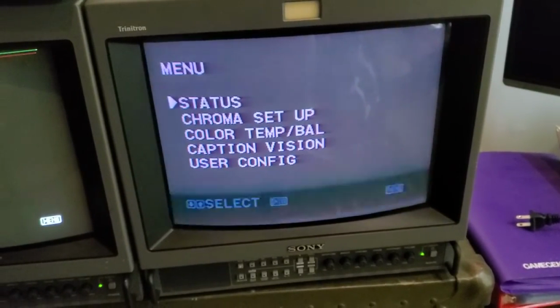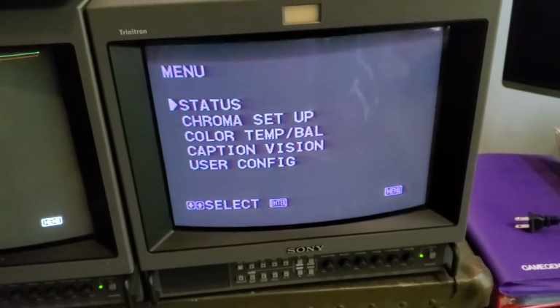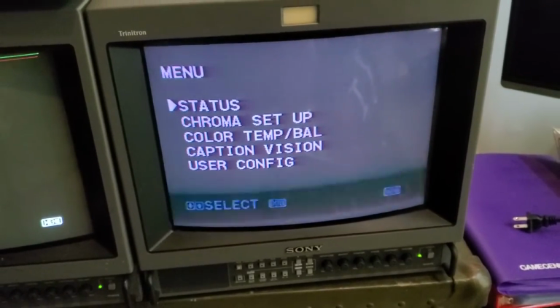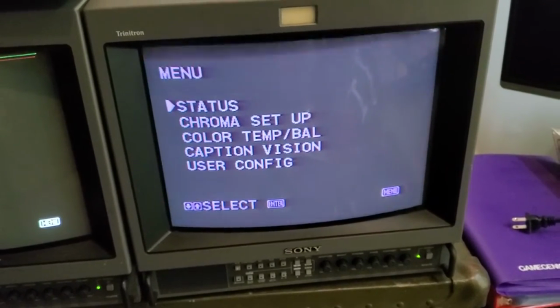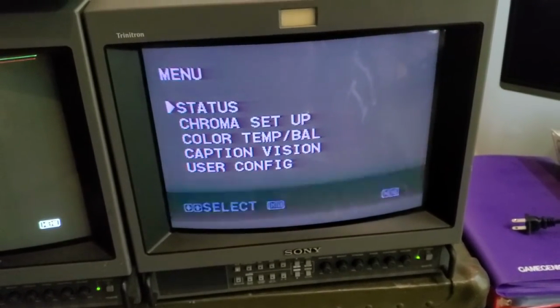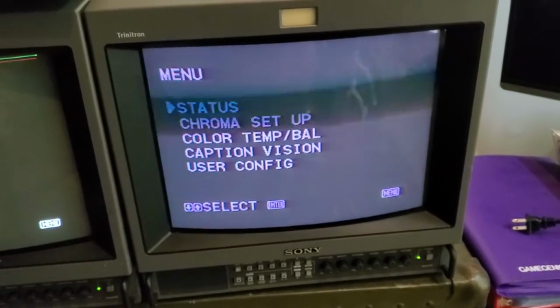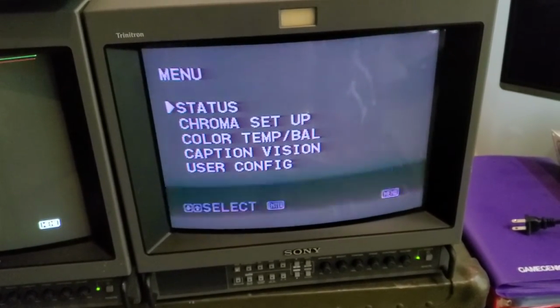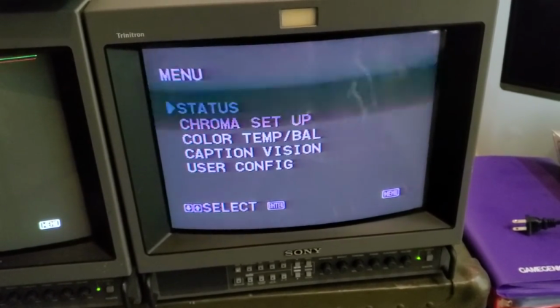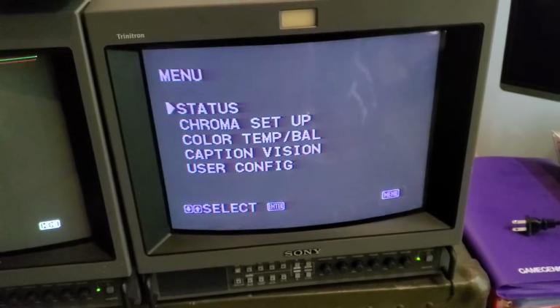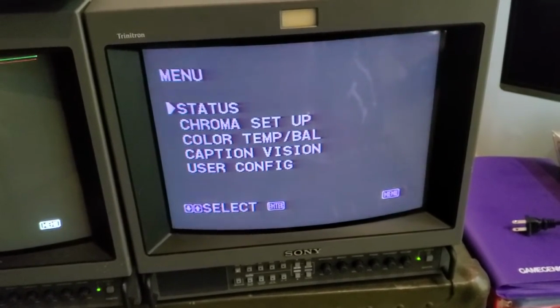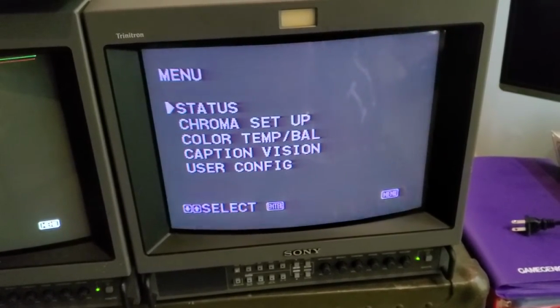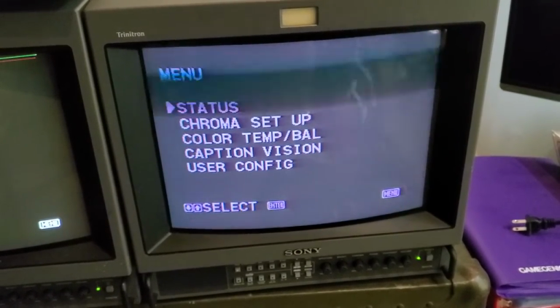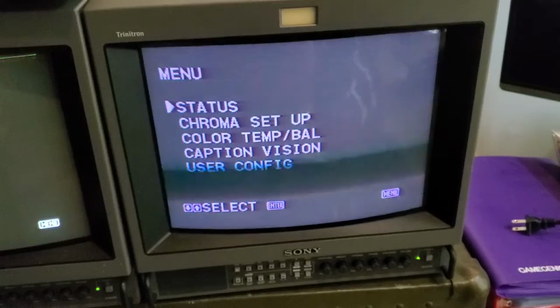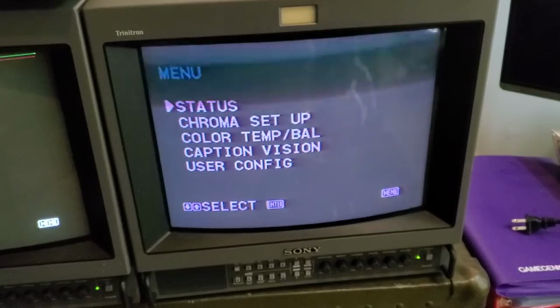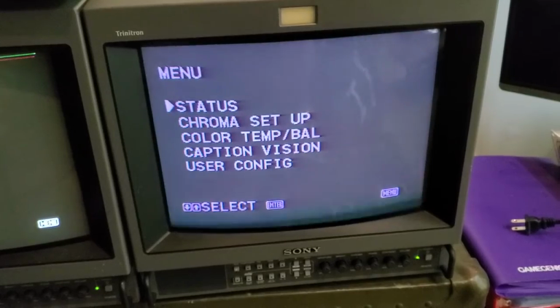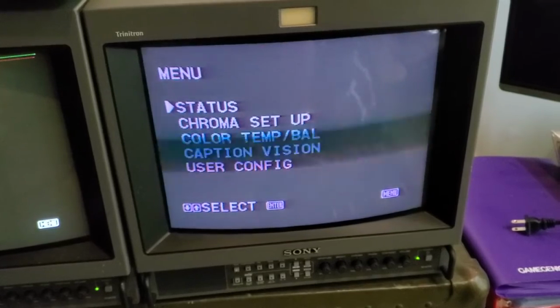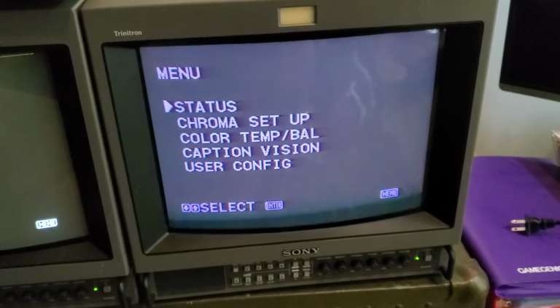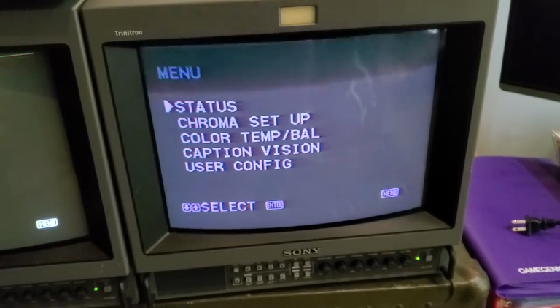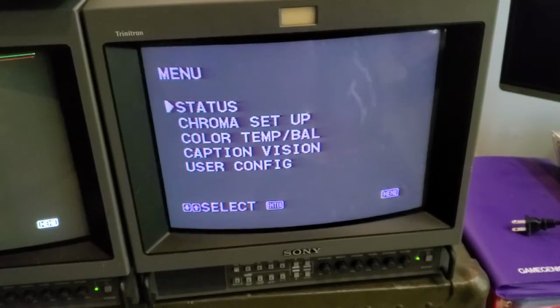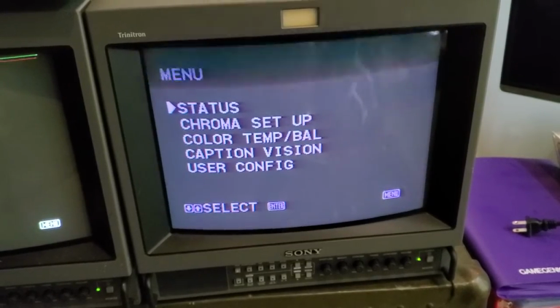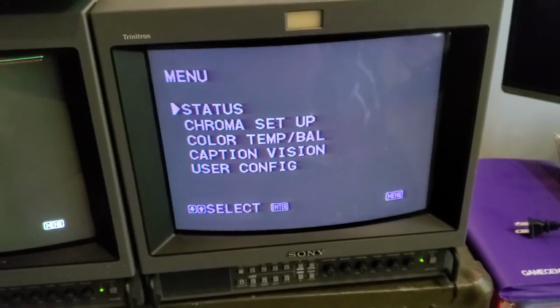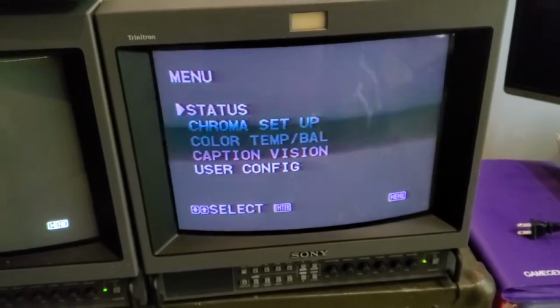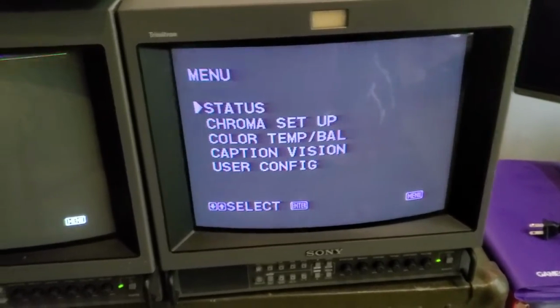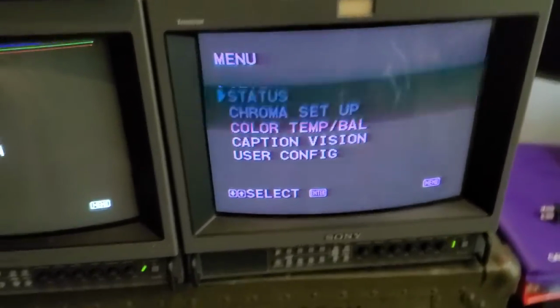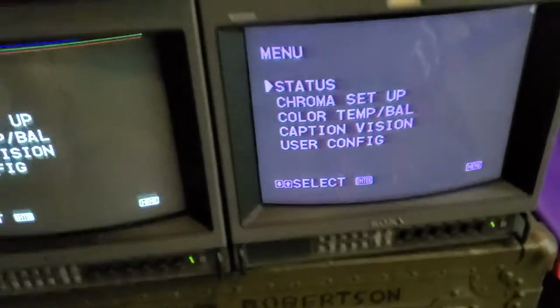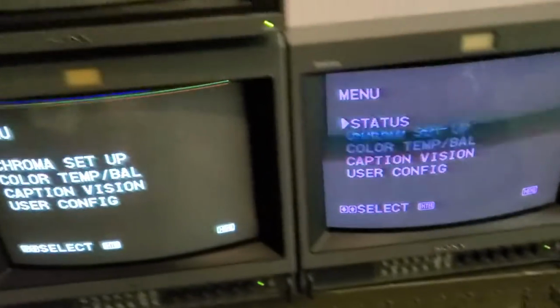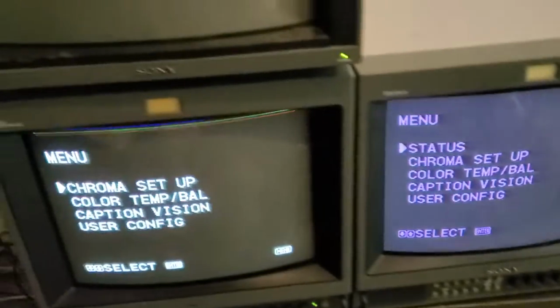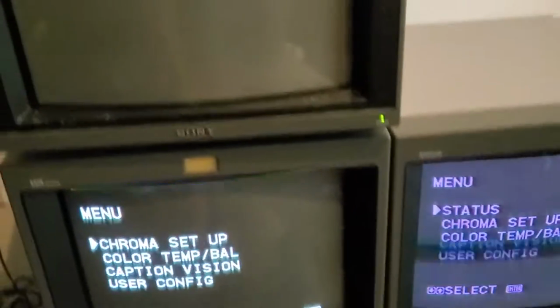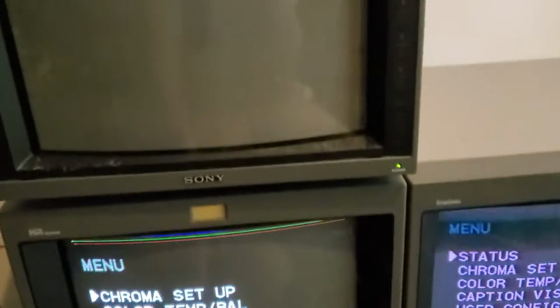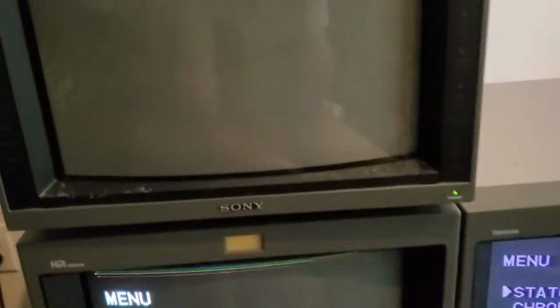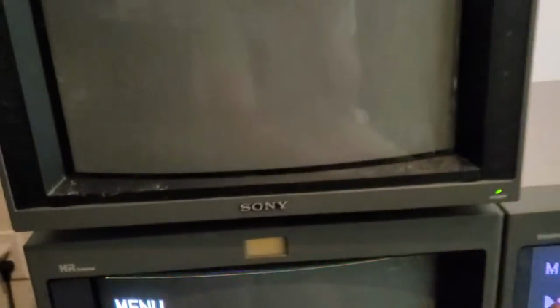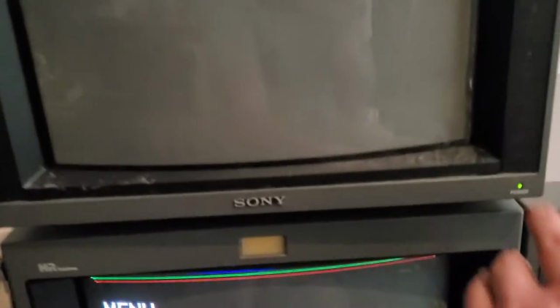Combined with the lines across the screen, I think there might be something going on — maybe a capacitor issue, maybe some power issues.